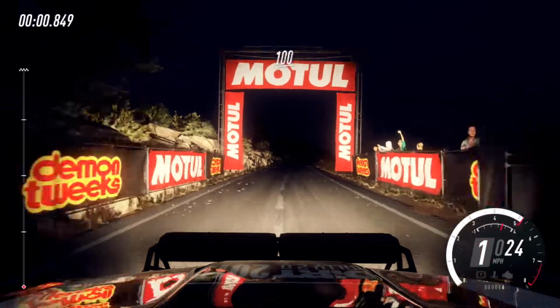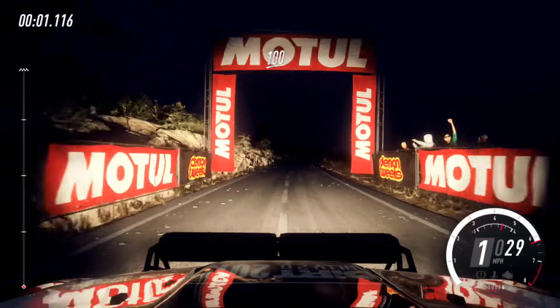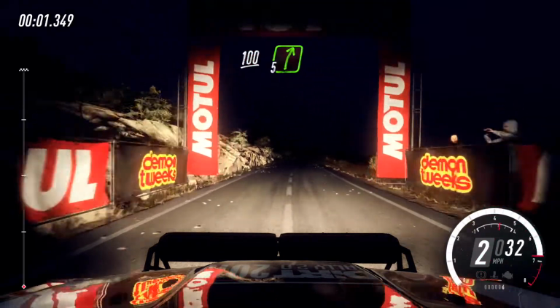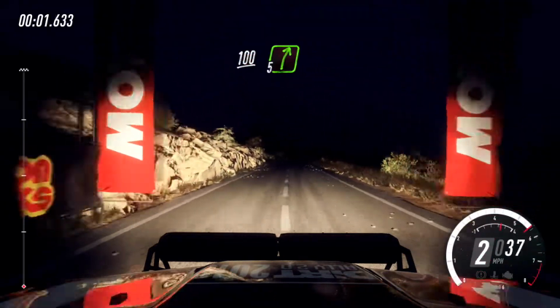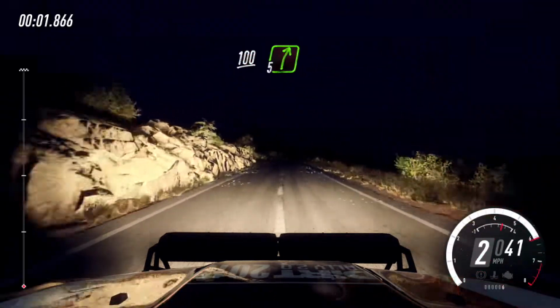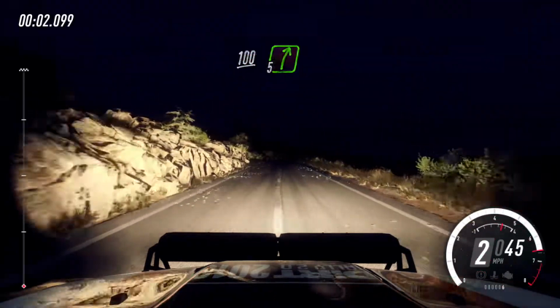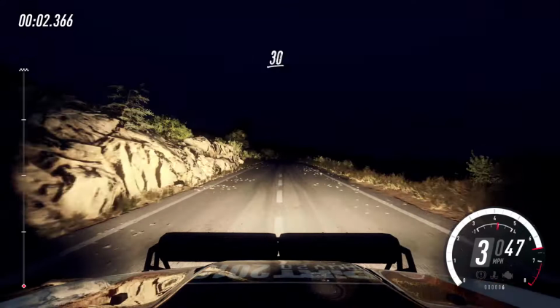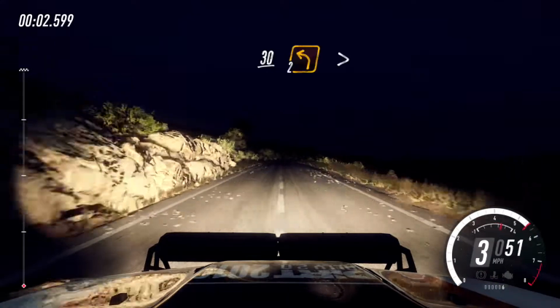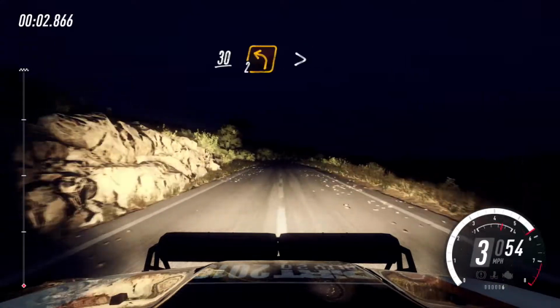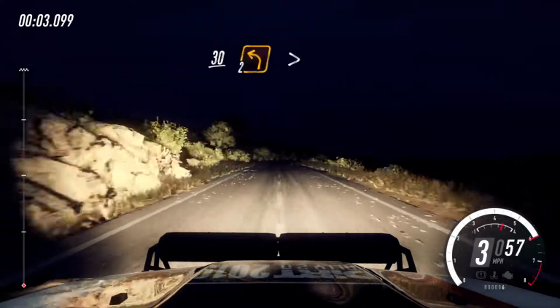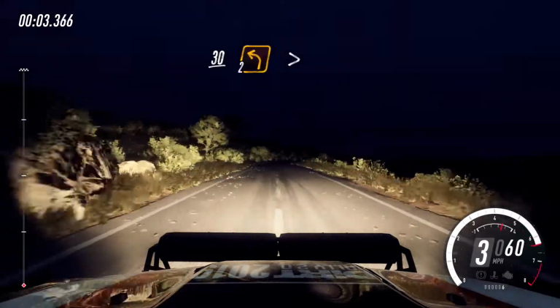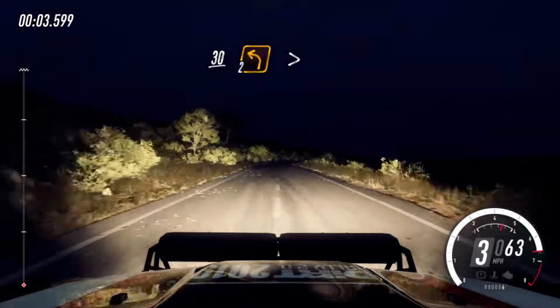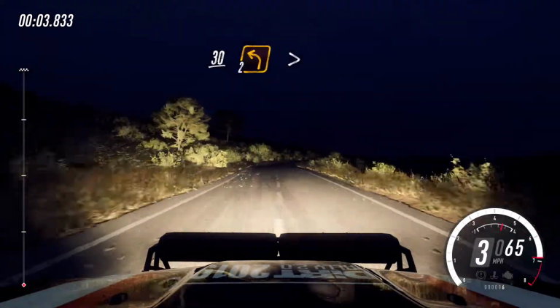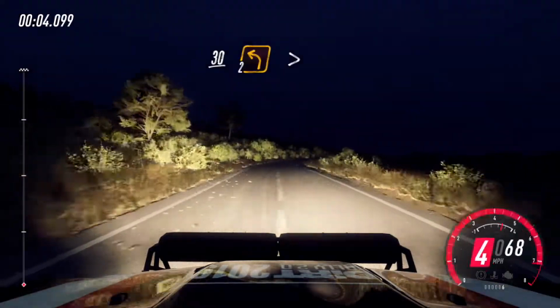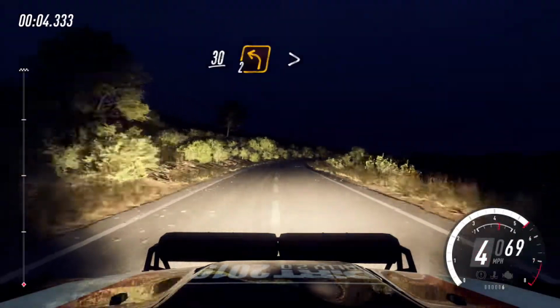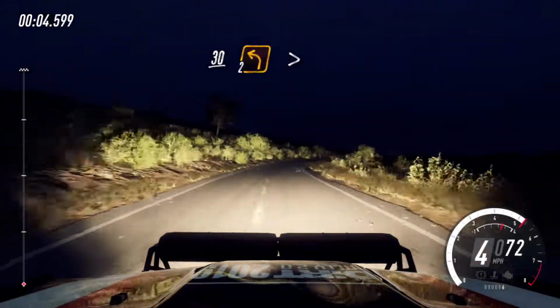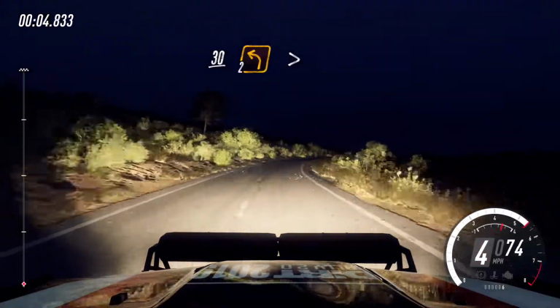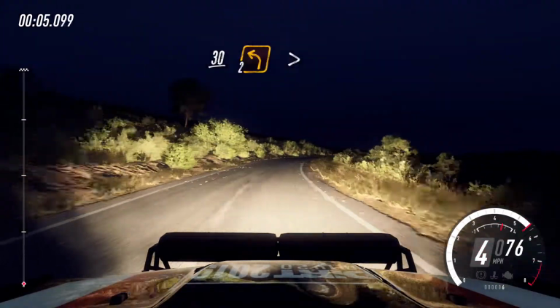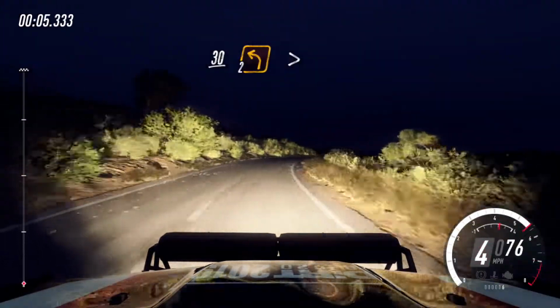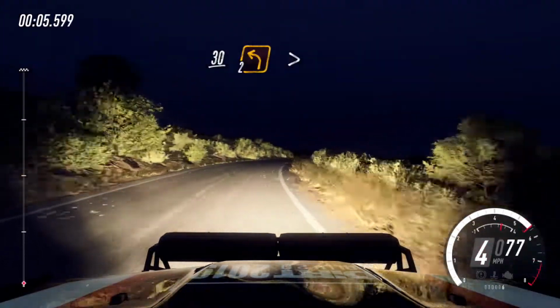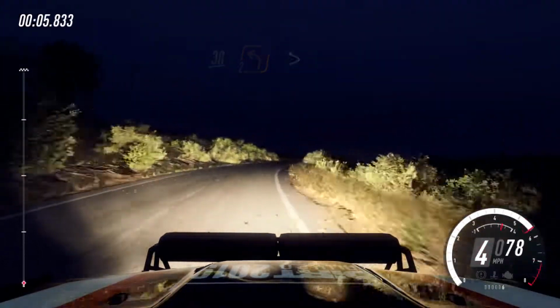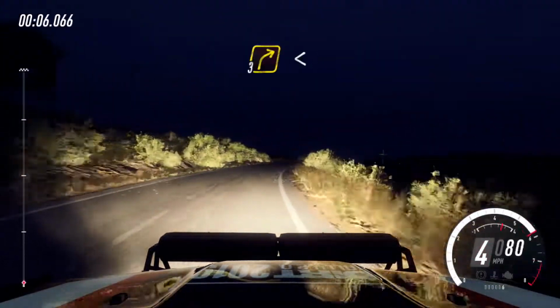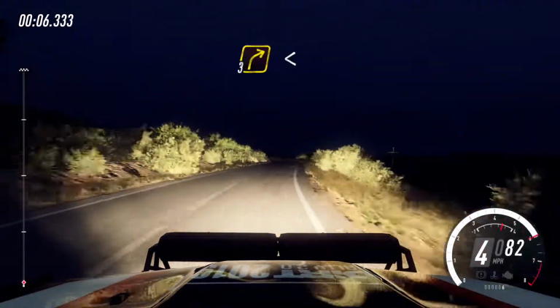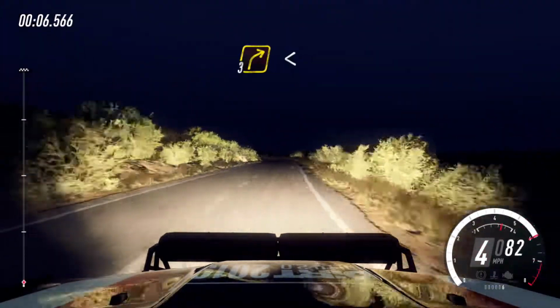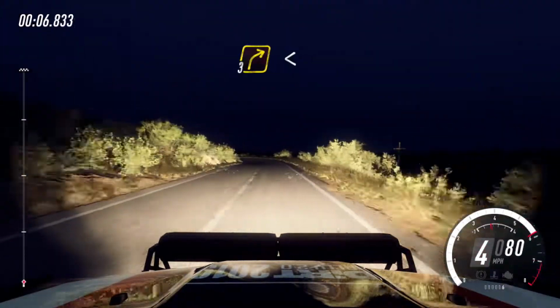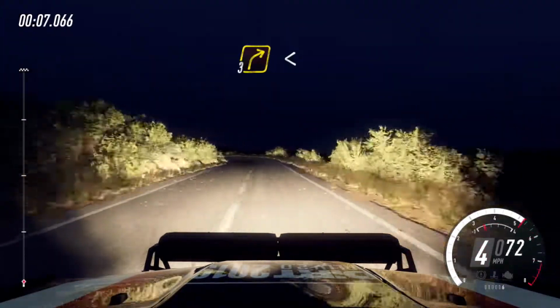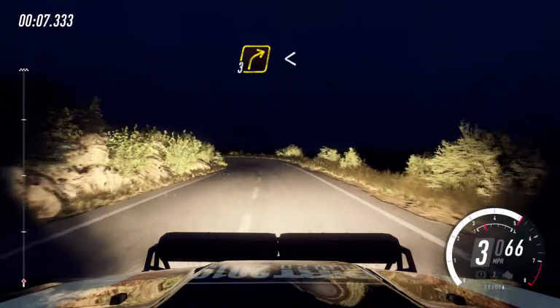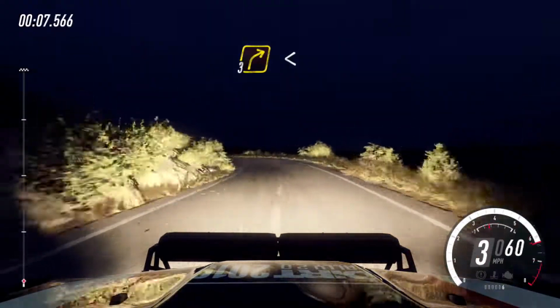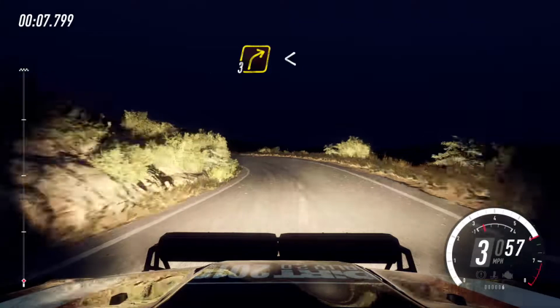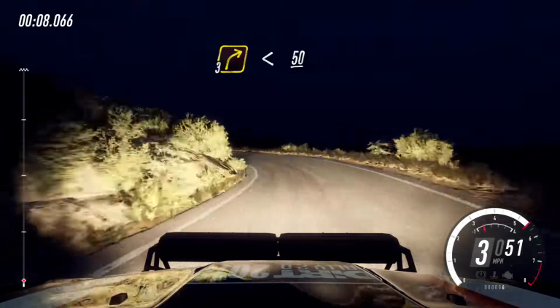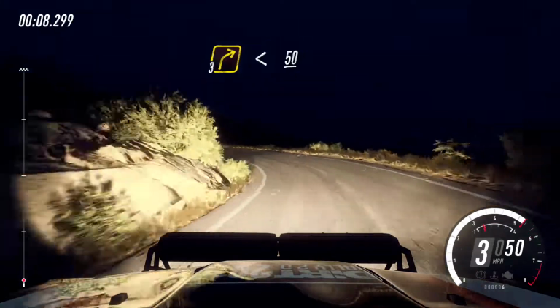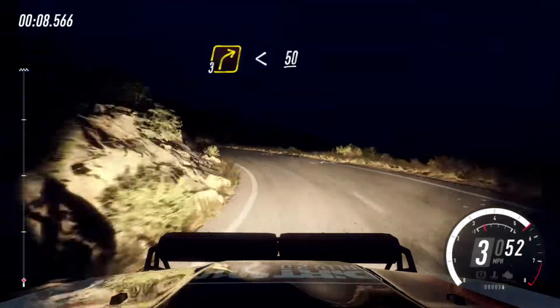100. 5 right, 30. 2 left tightens. Into 3 right long, opens 50.